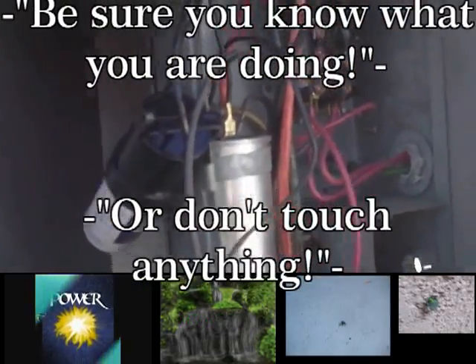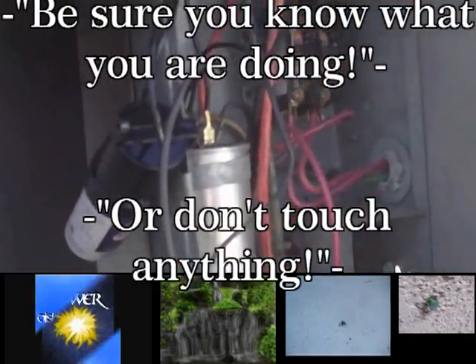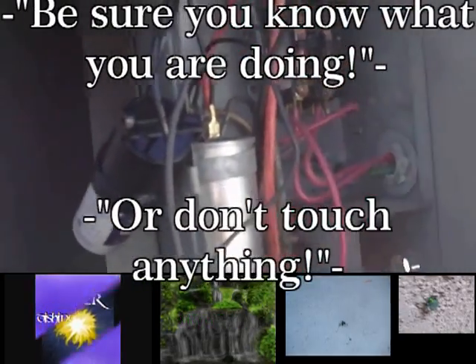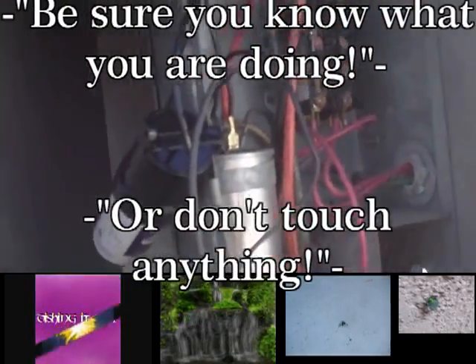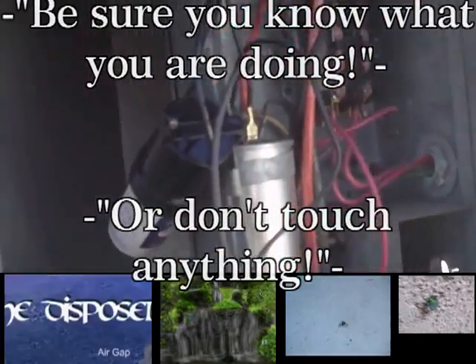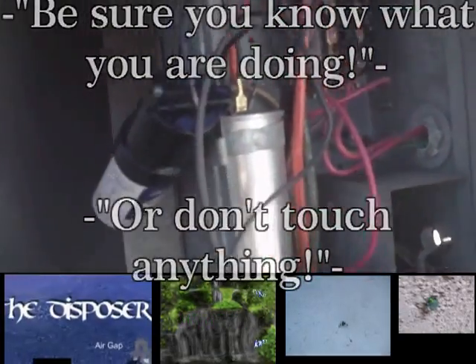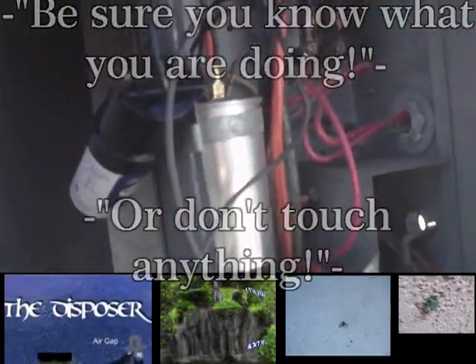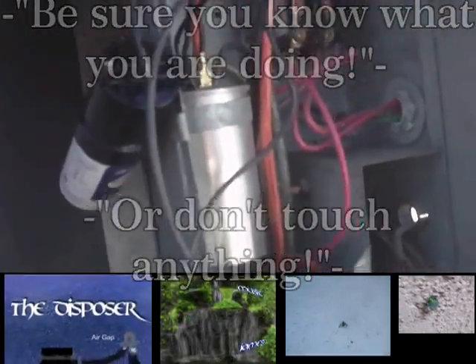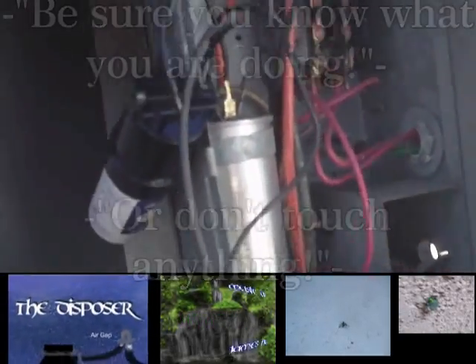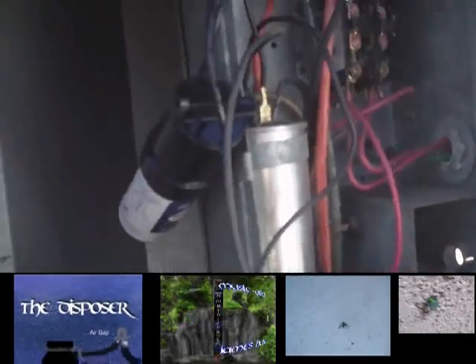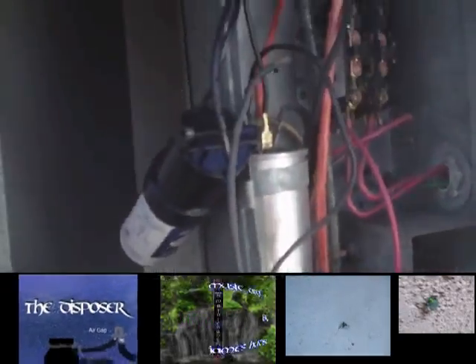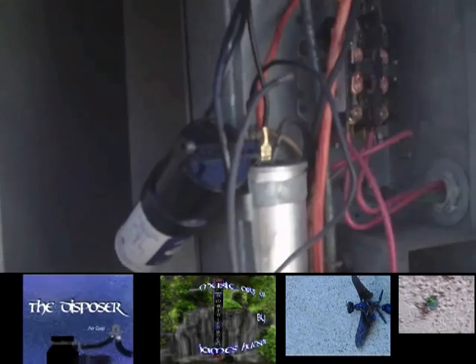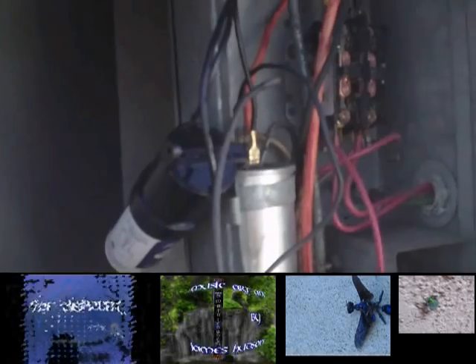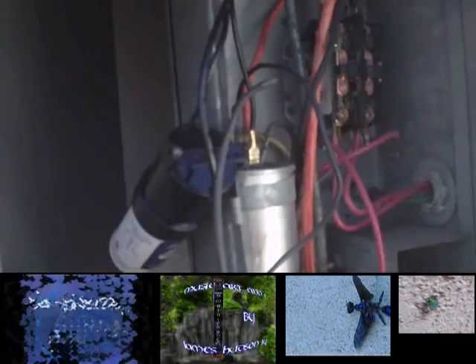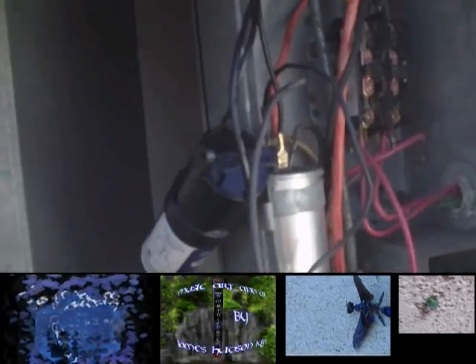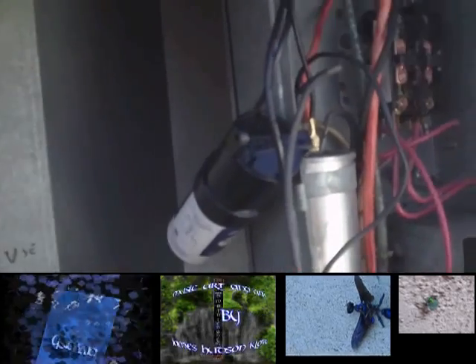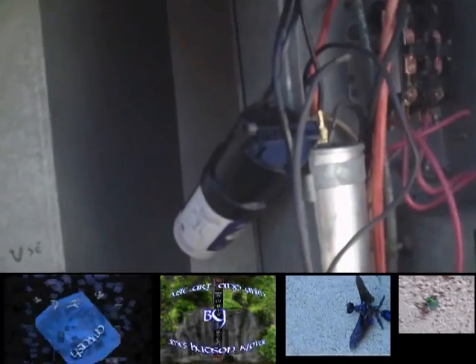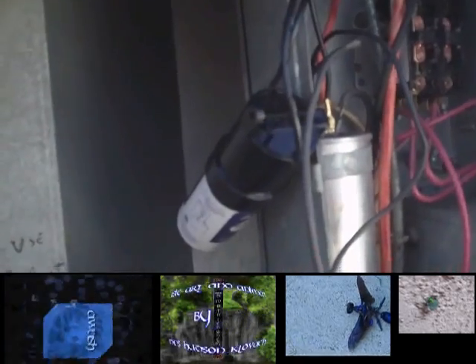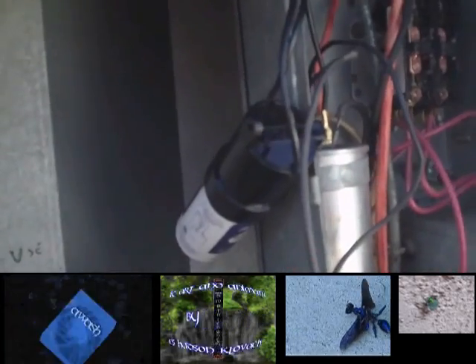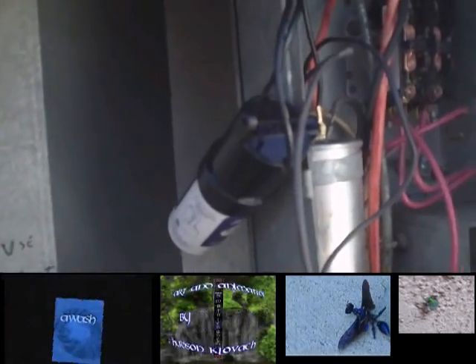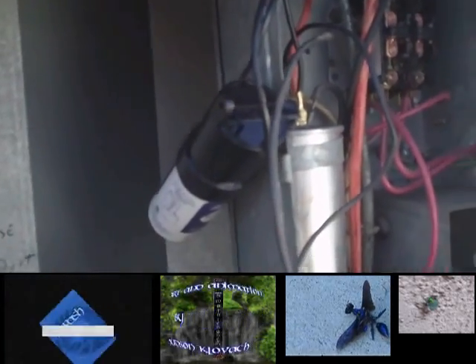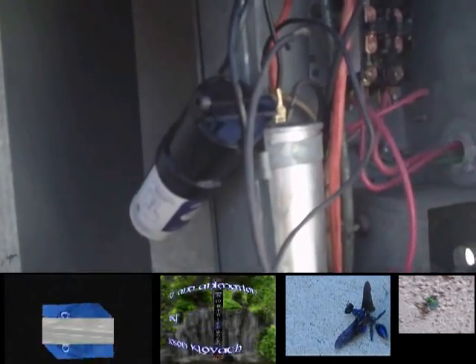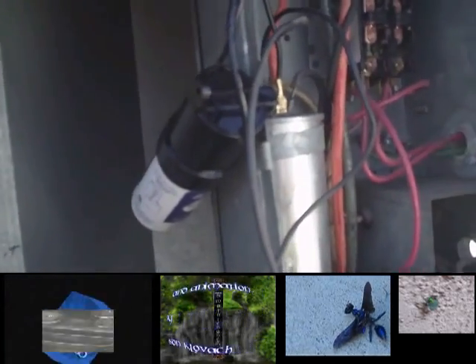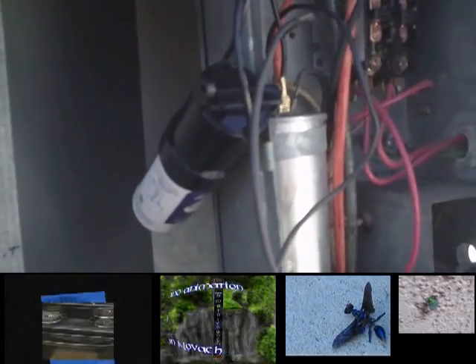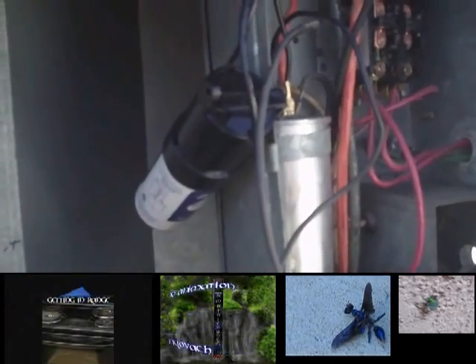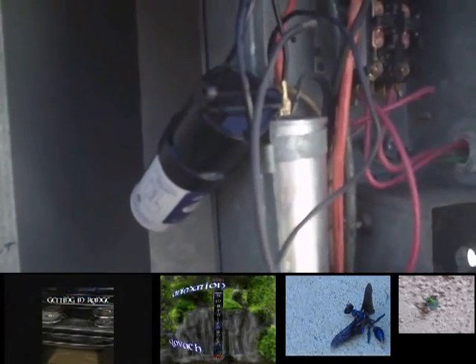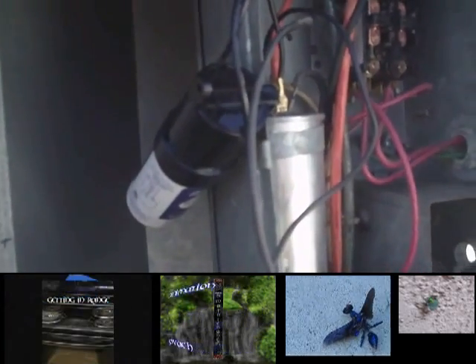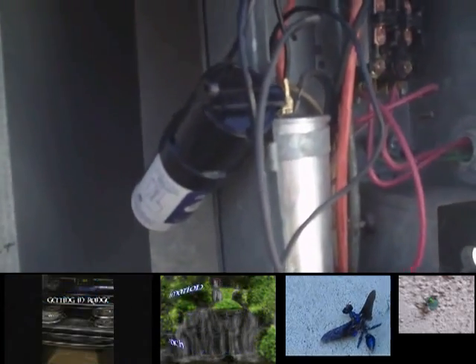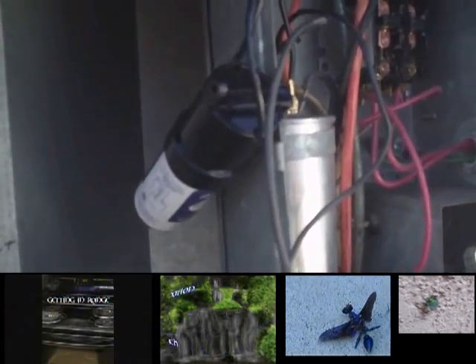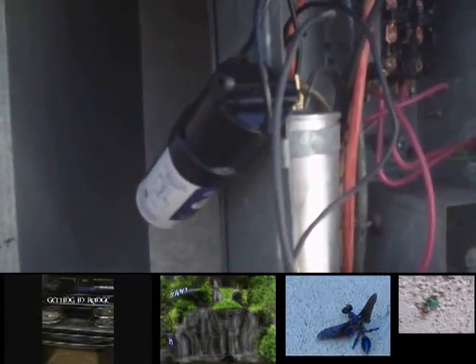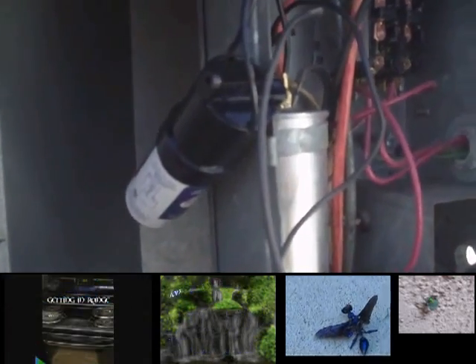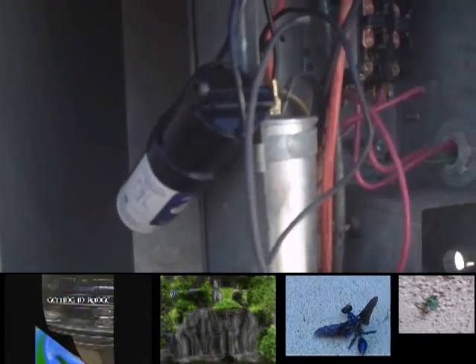An air conditioning capacitor holds a charge in the capacitor even after the power is disconnected.